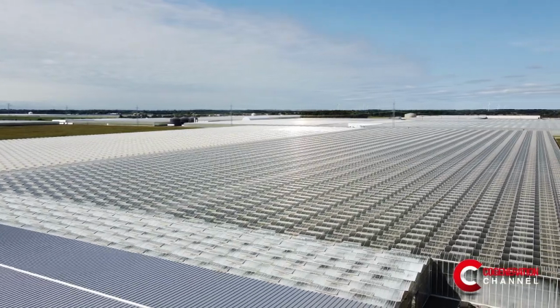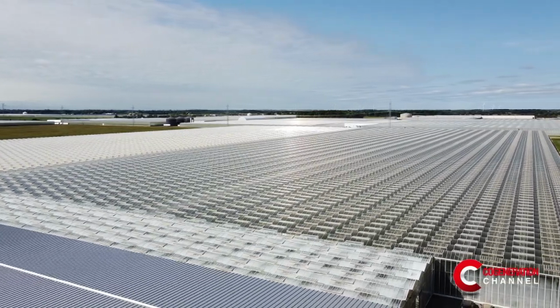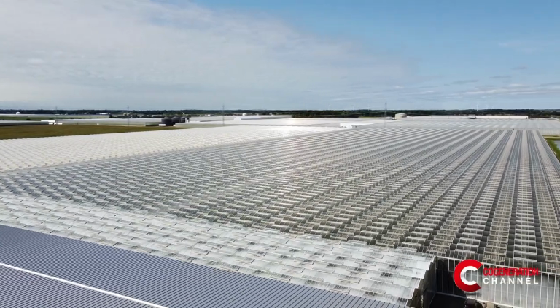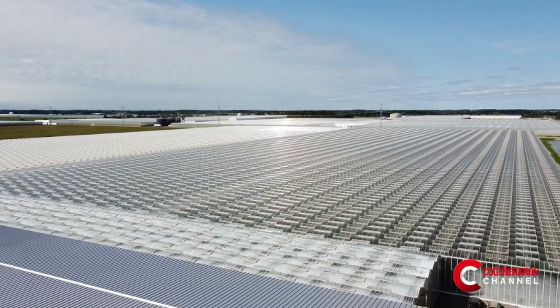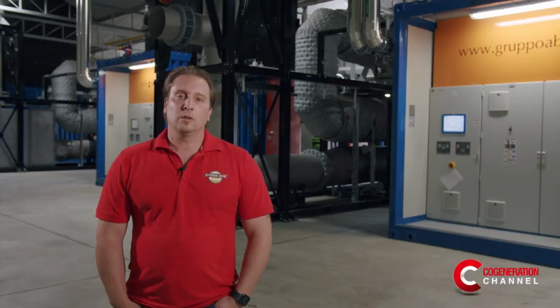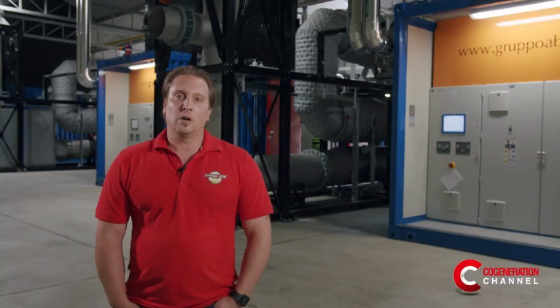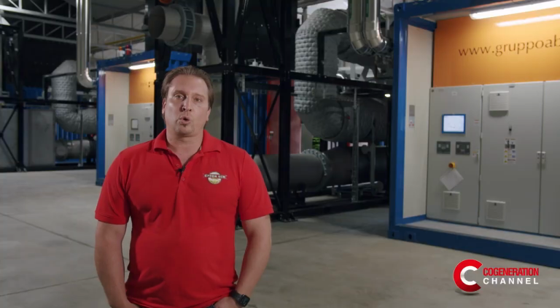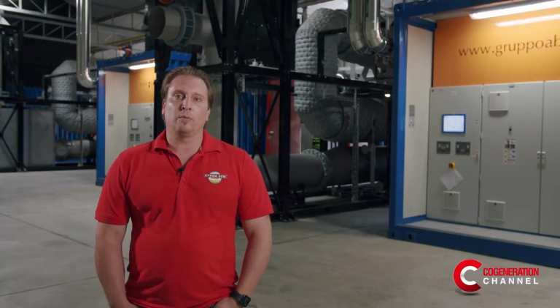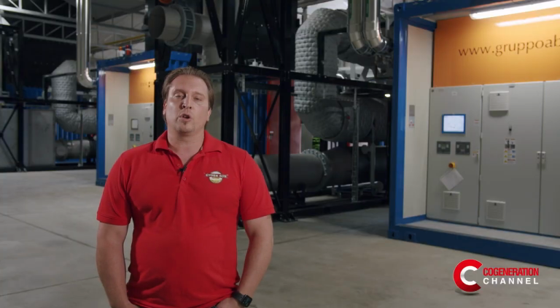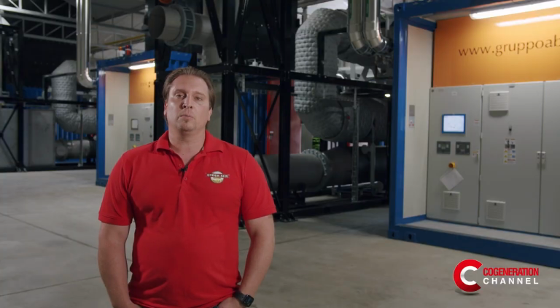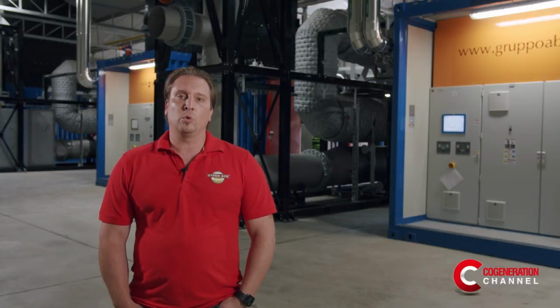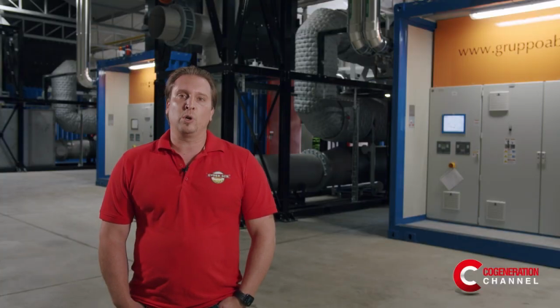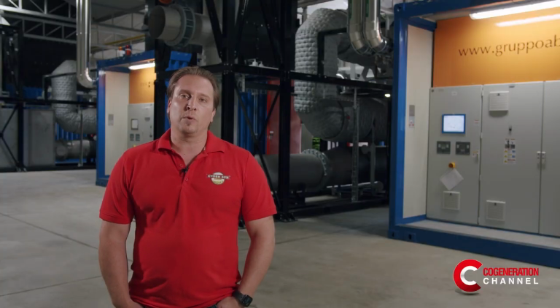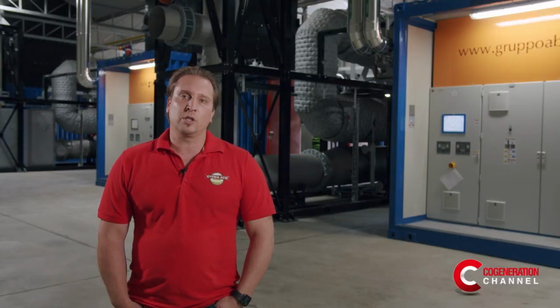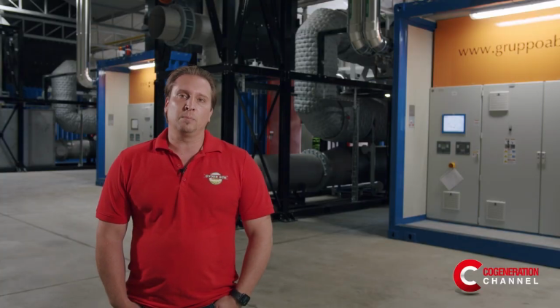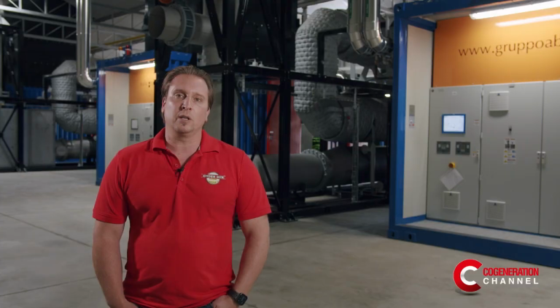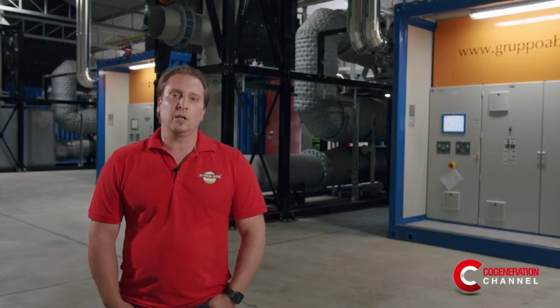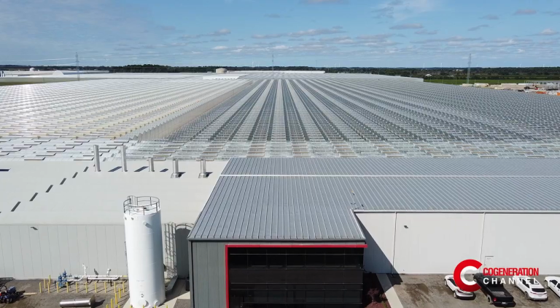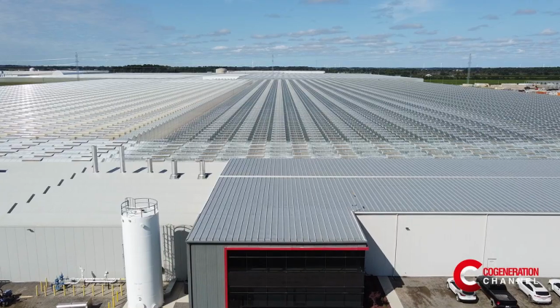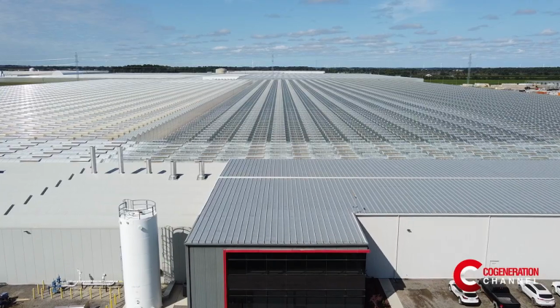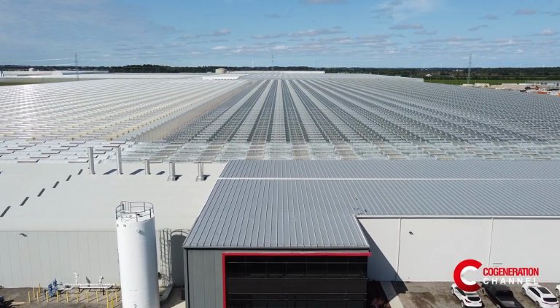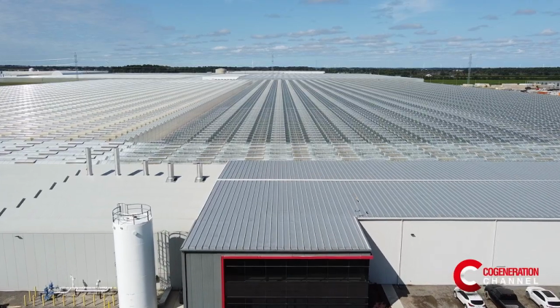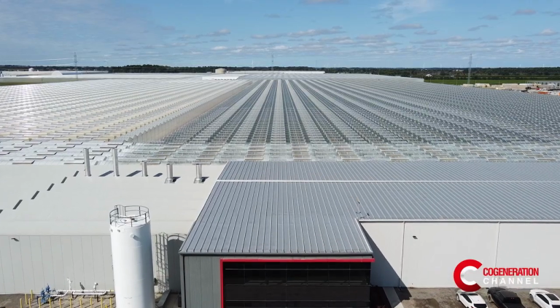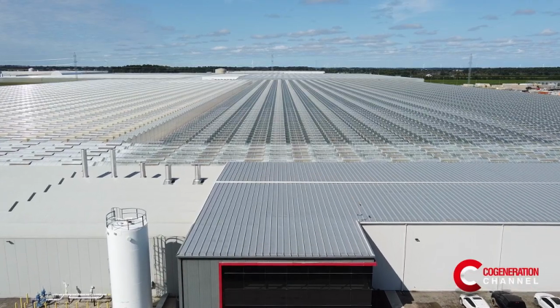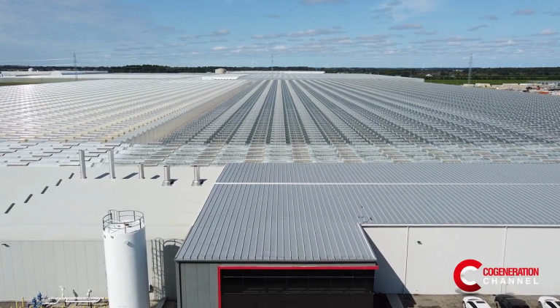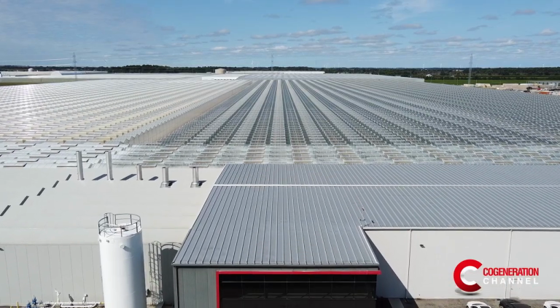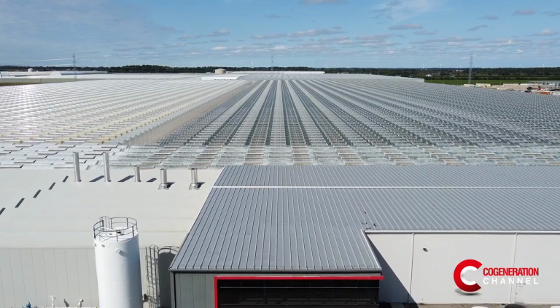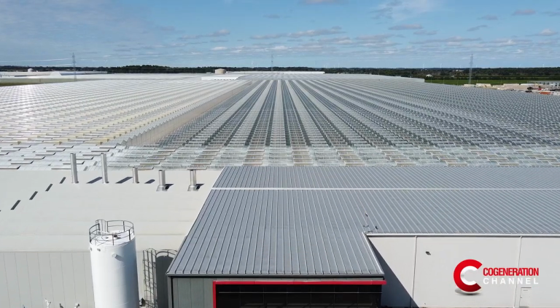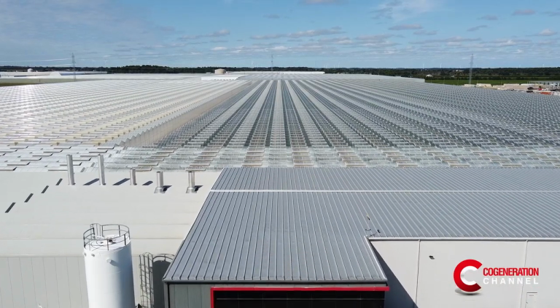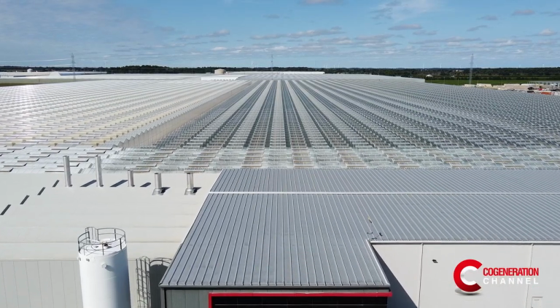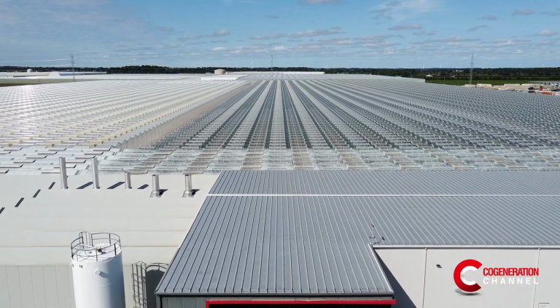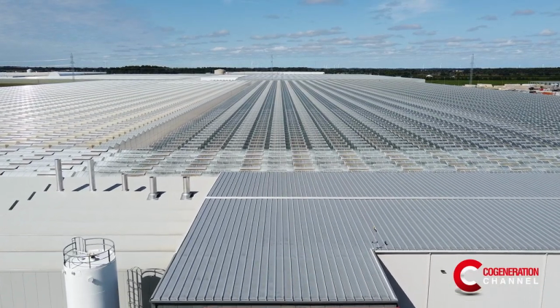Next year, our total volume will be over 6 million kilos that will be produced and shipped throughout North America.